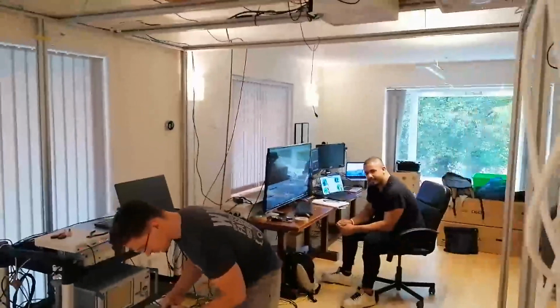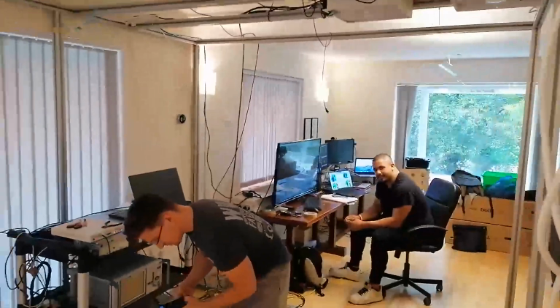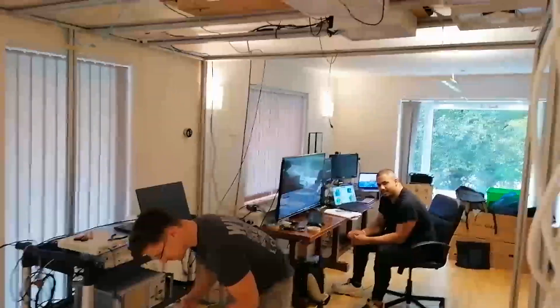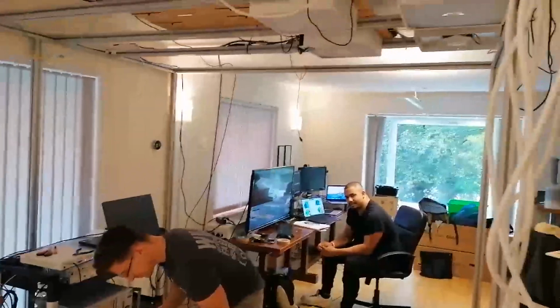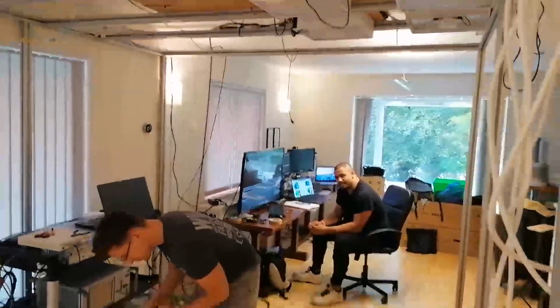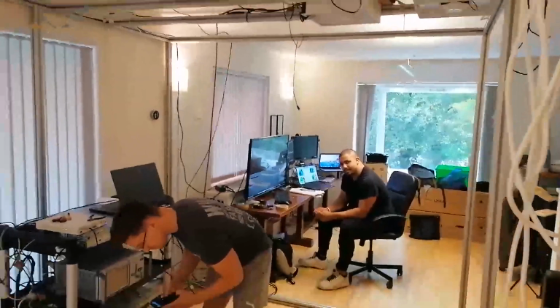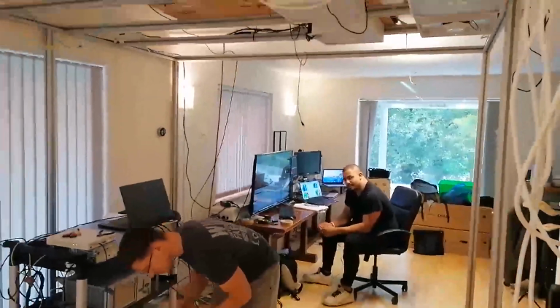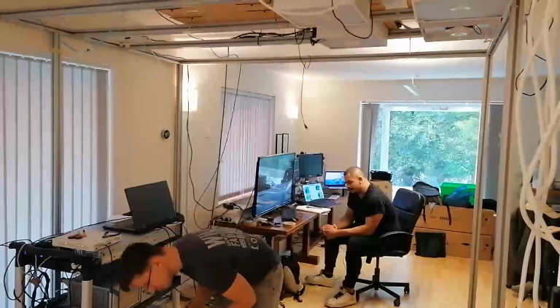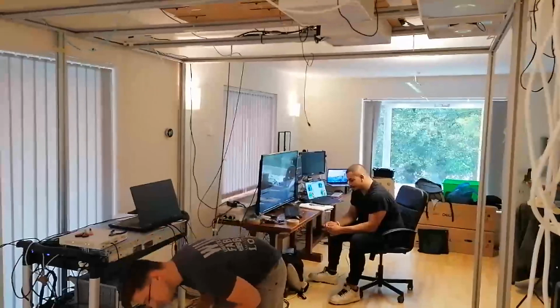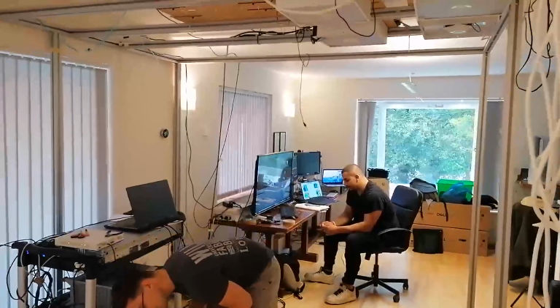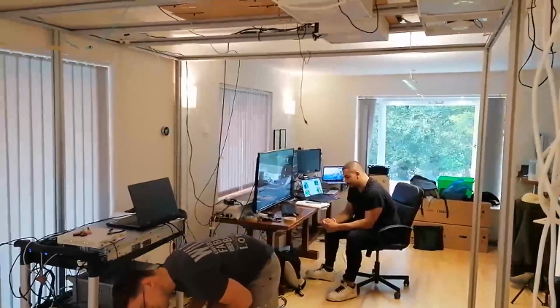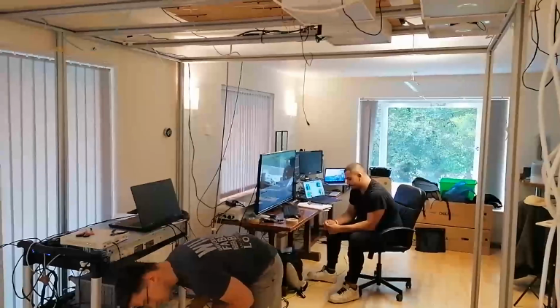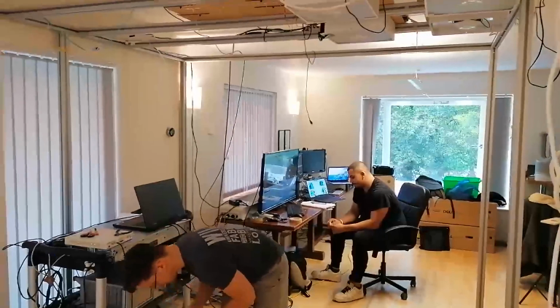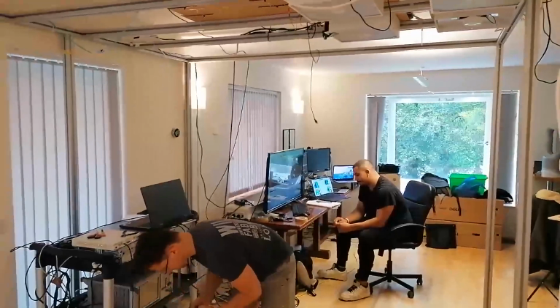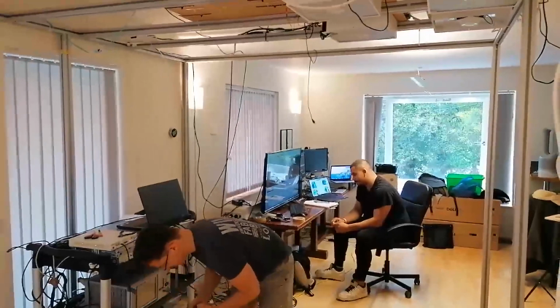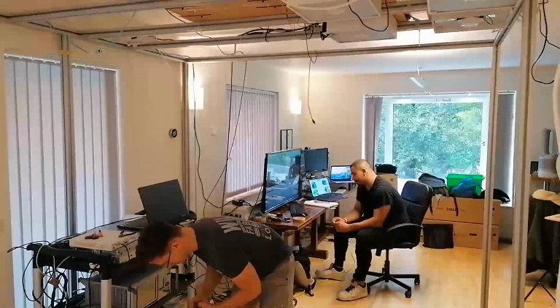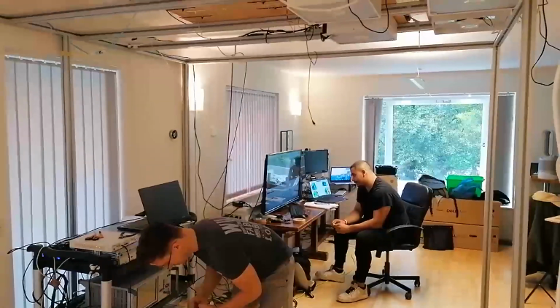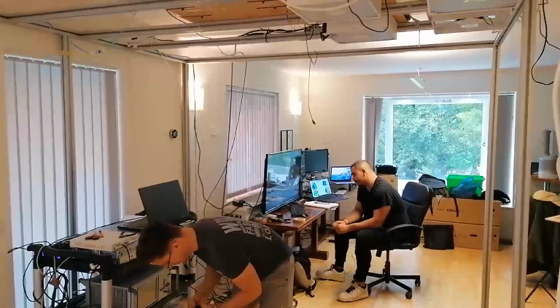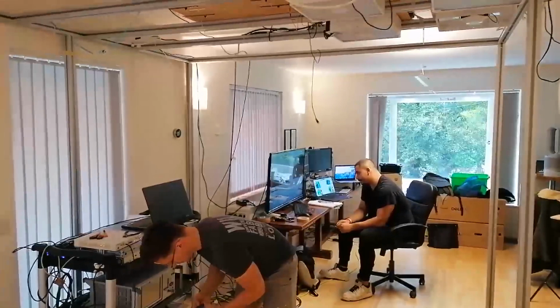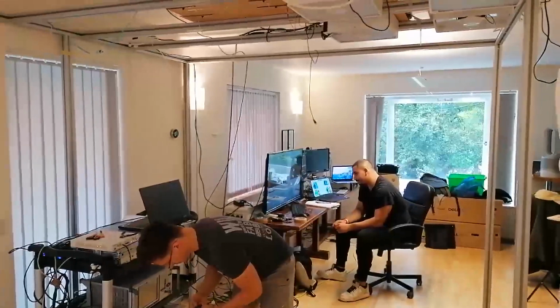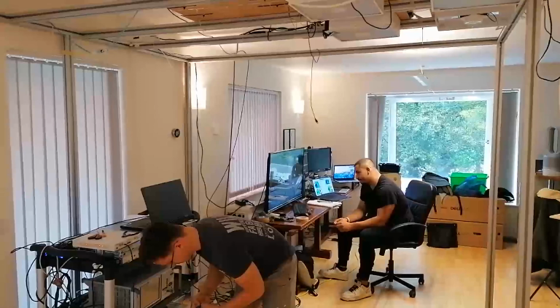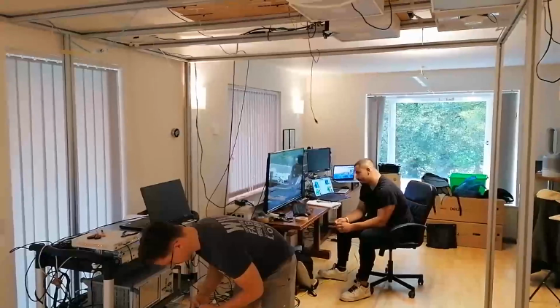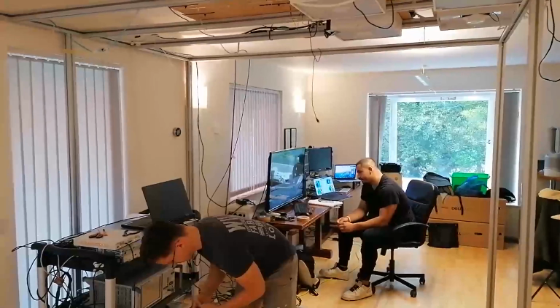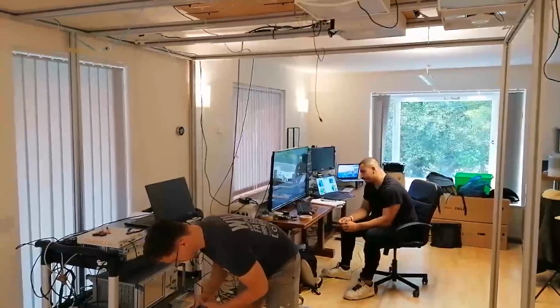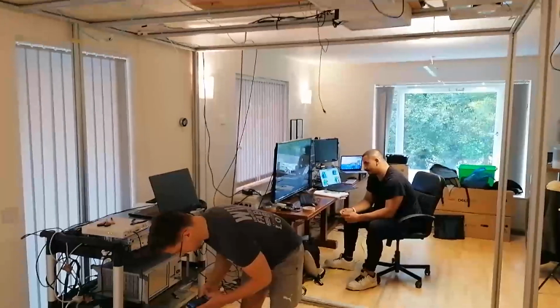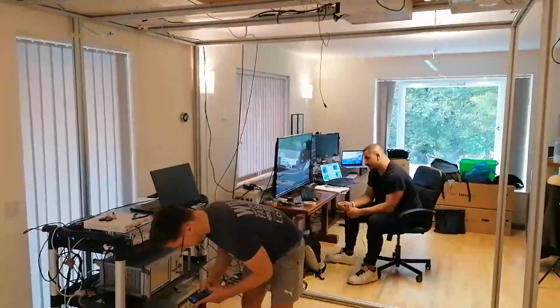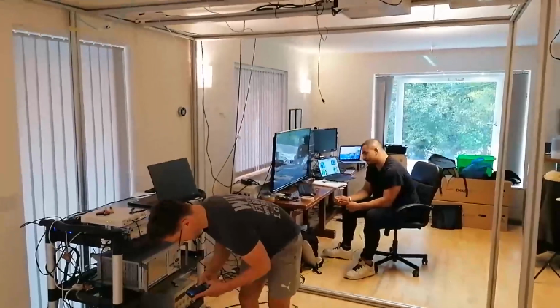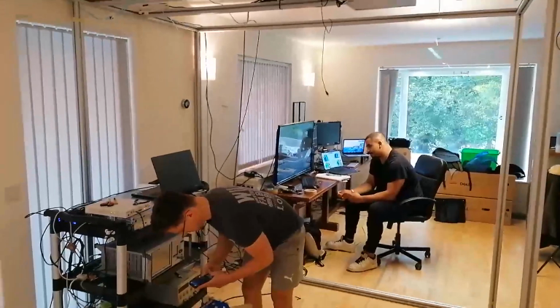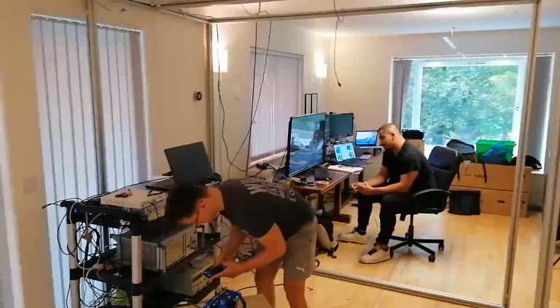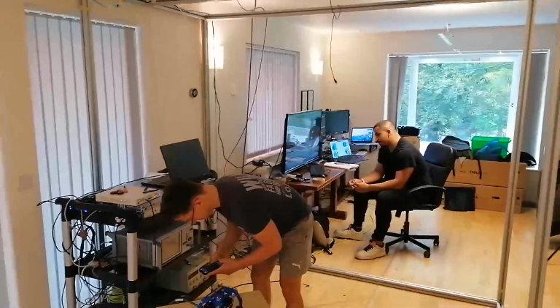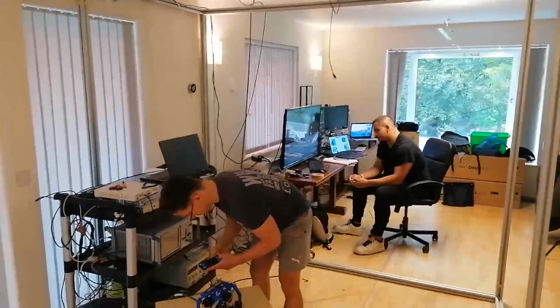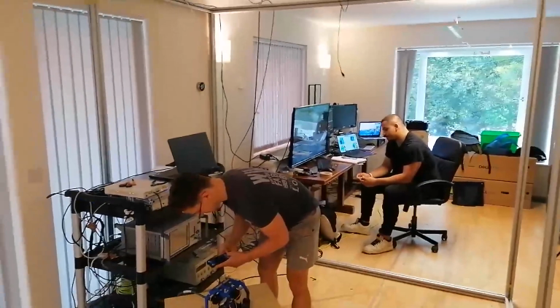Here we see two project researchers, Ben and Karim, working in the house measuring performance of the 5G indoor system.